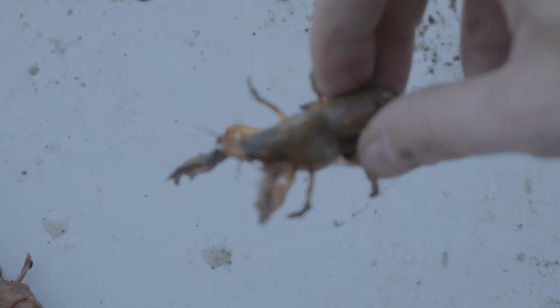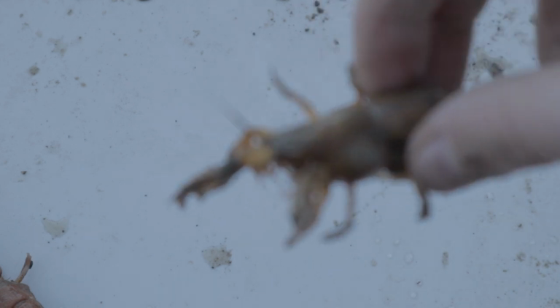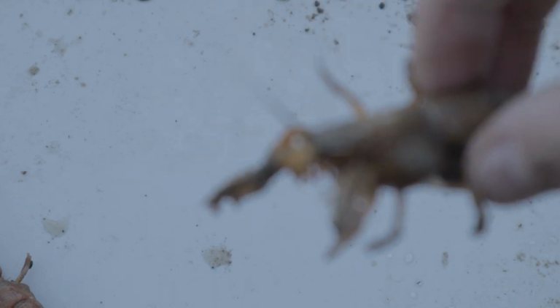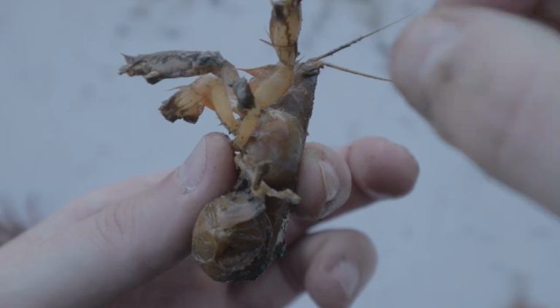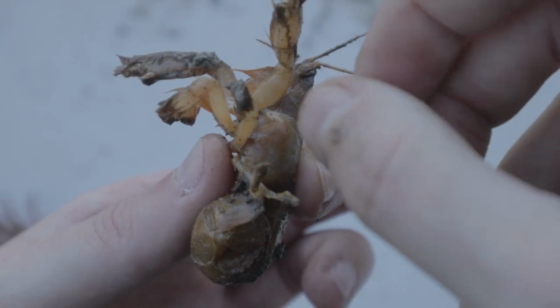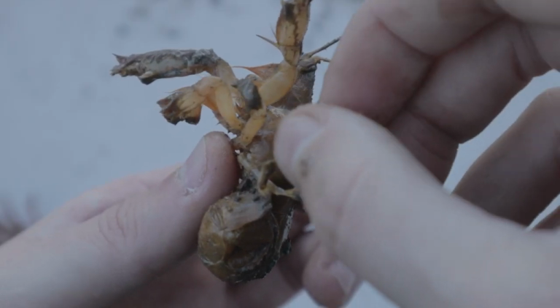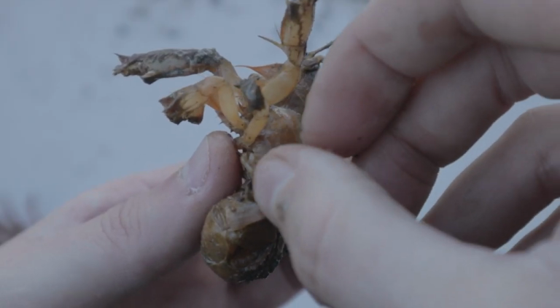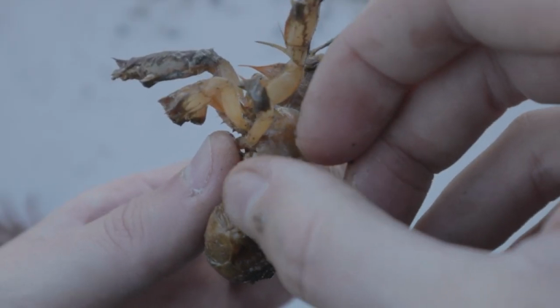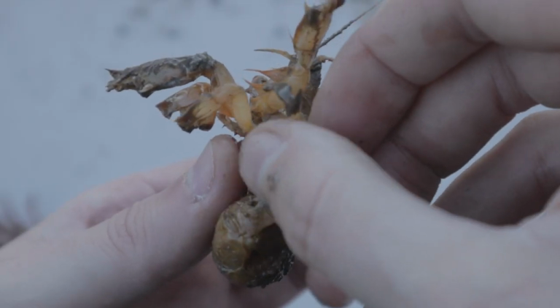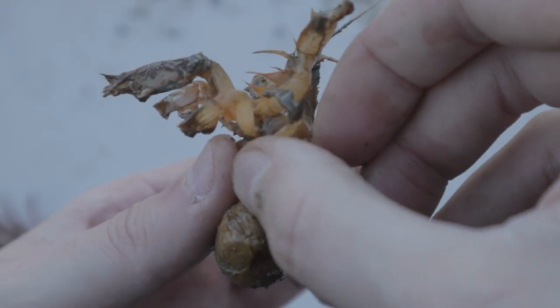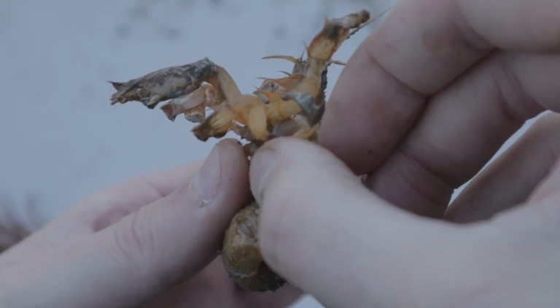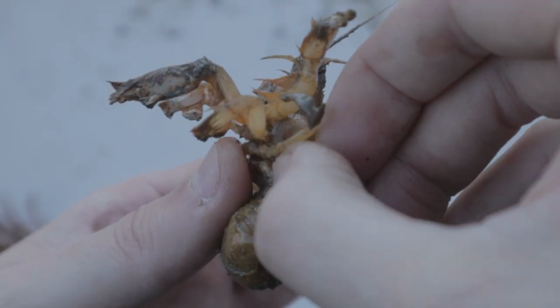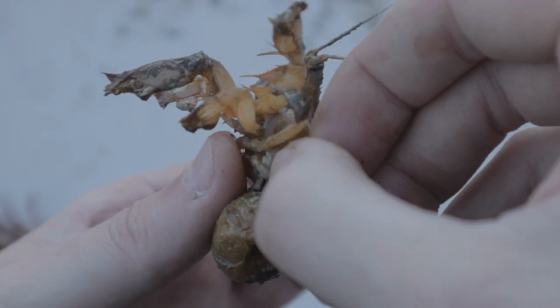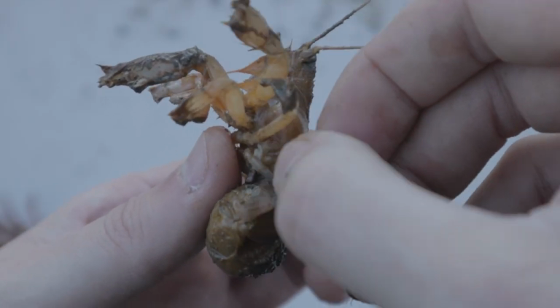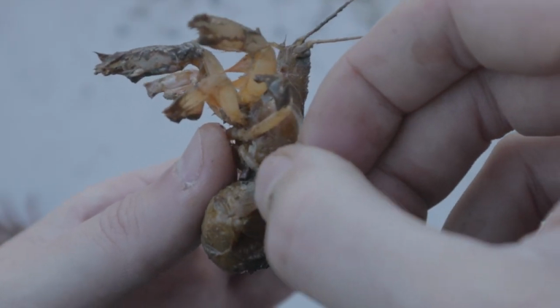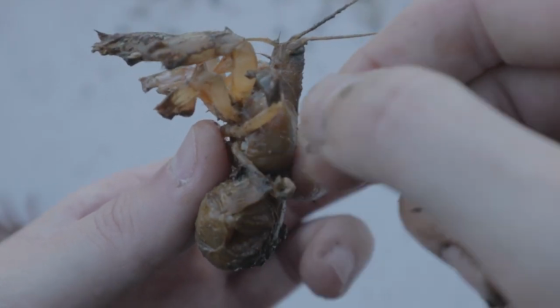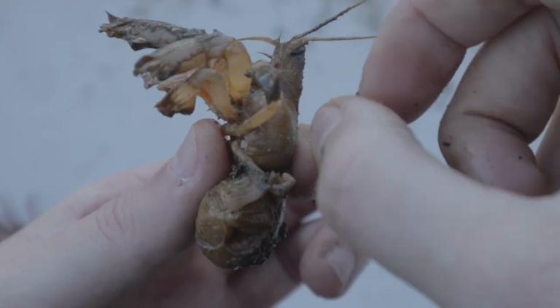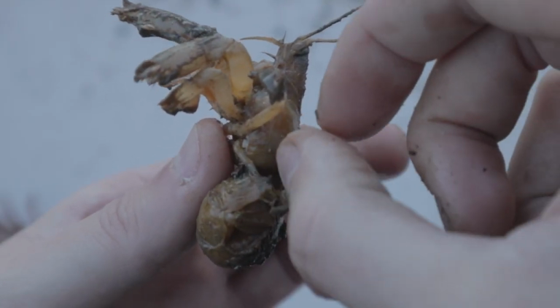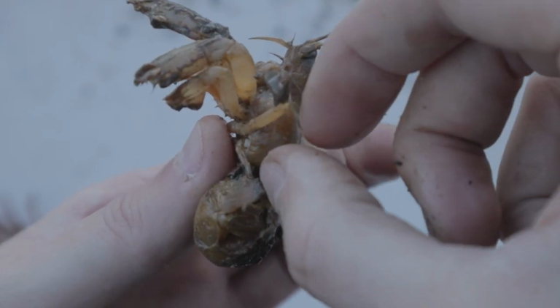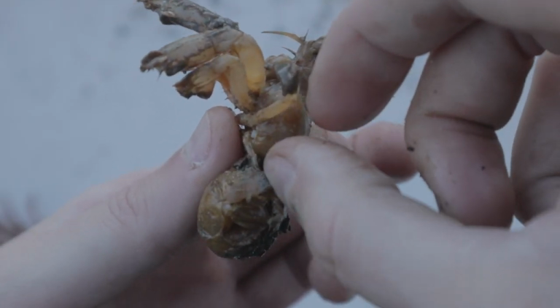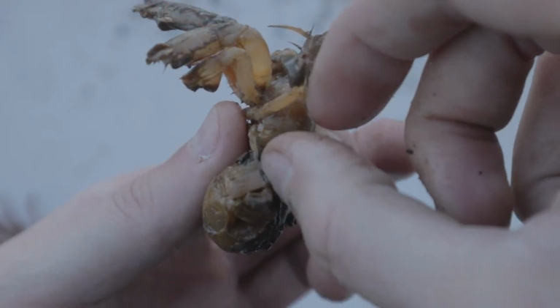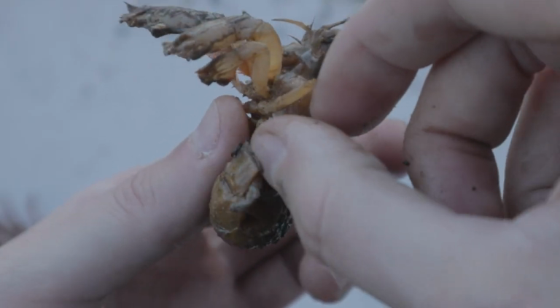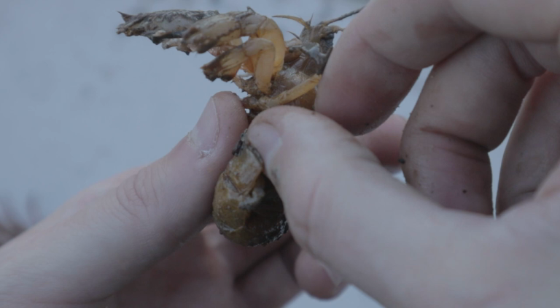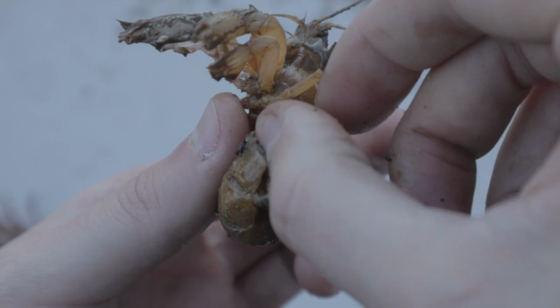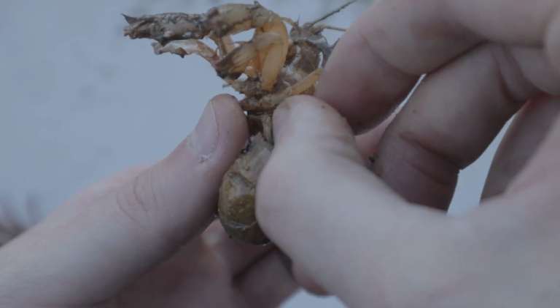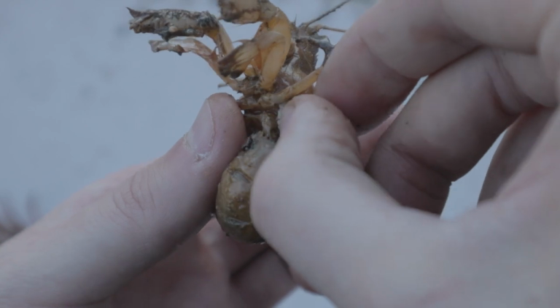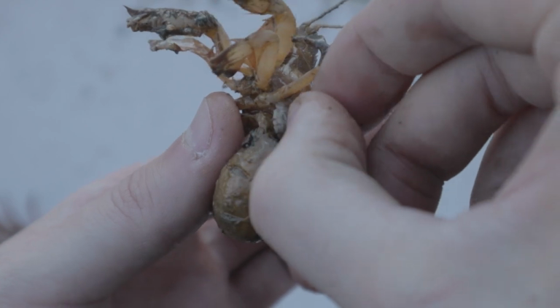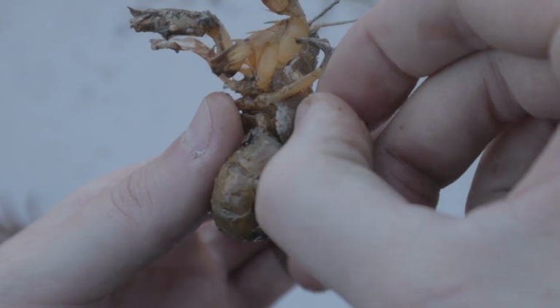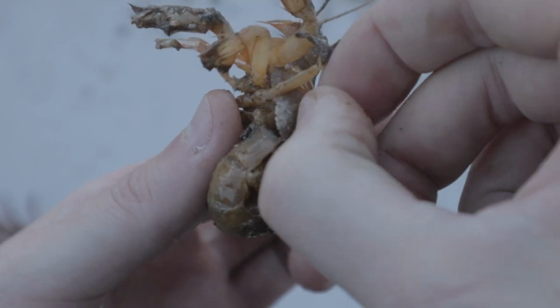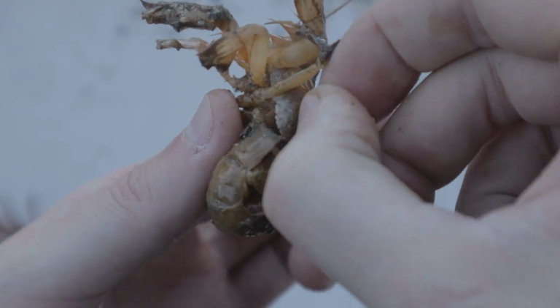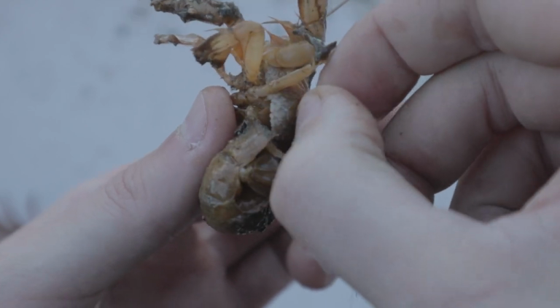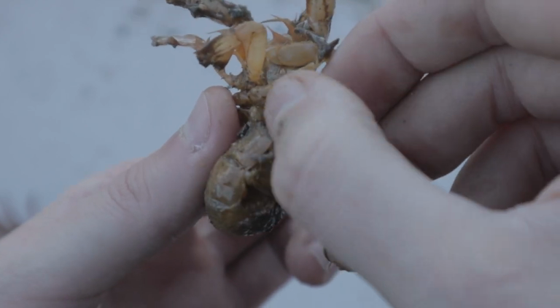This cute little shrimp — let me know in the comments what you think her name should be. I'll pin the best name to the top of the comments.